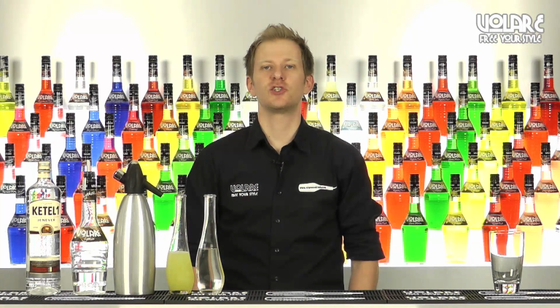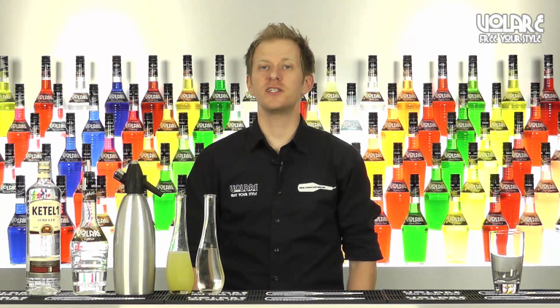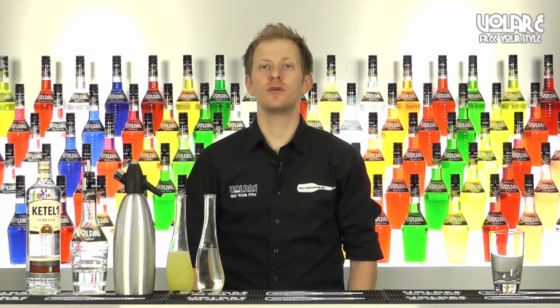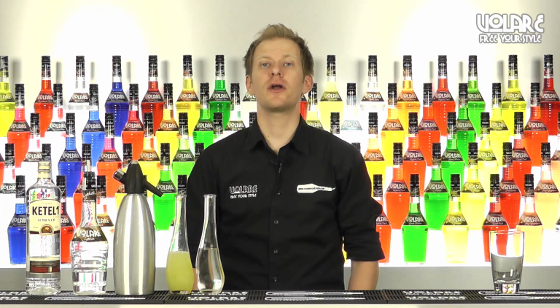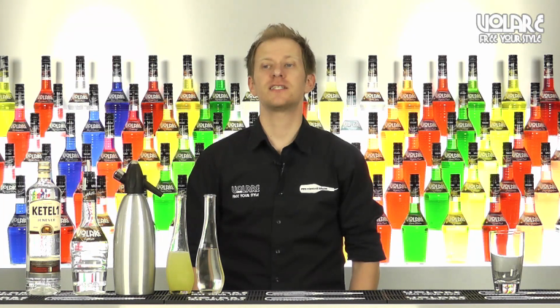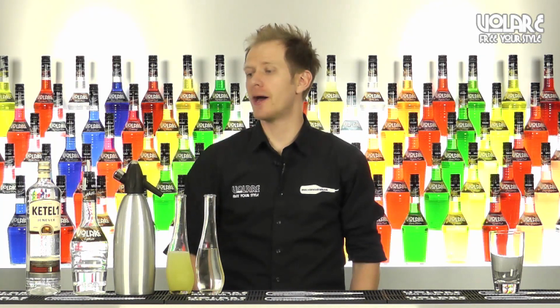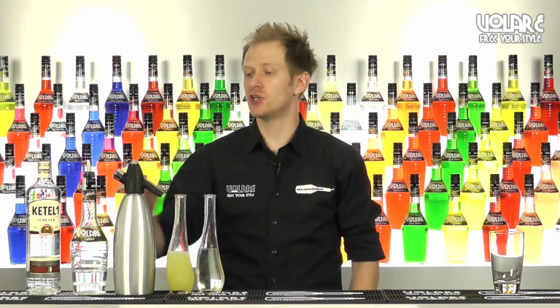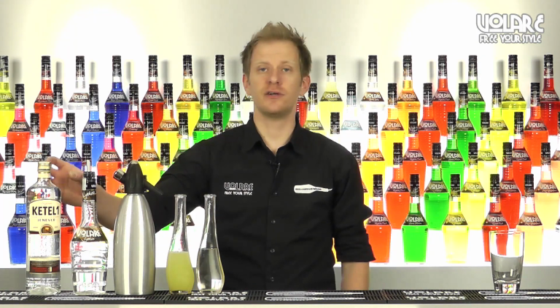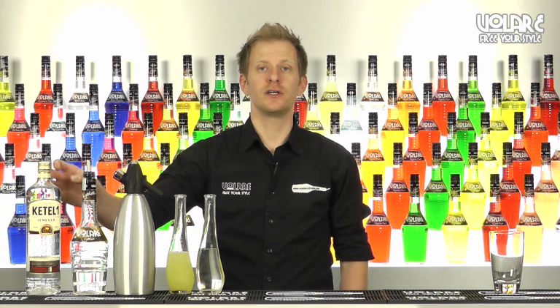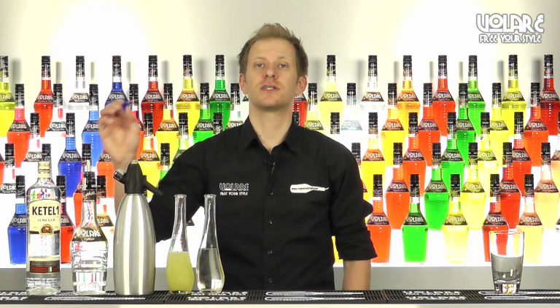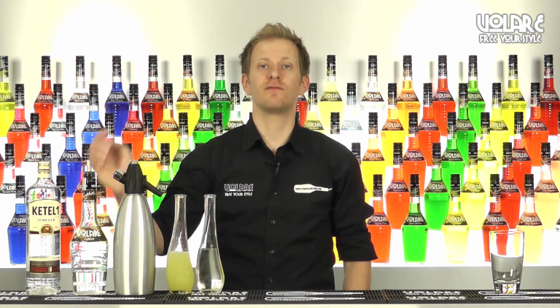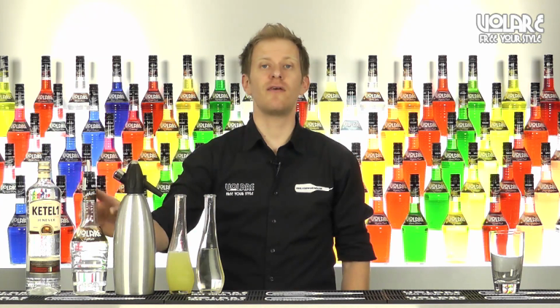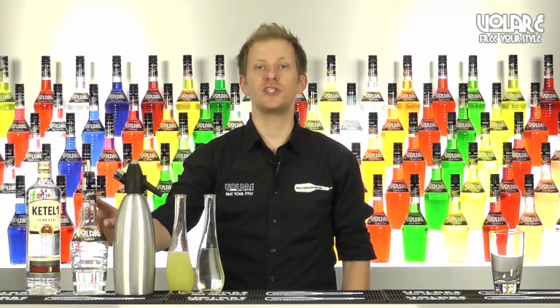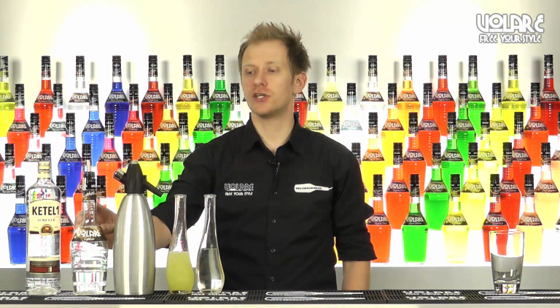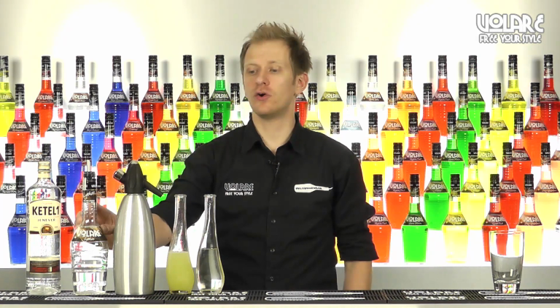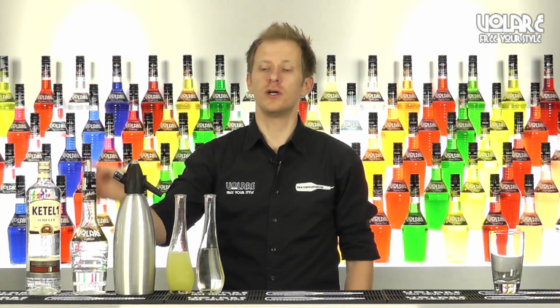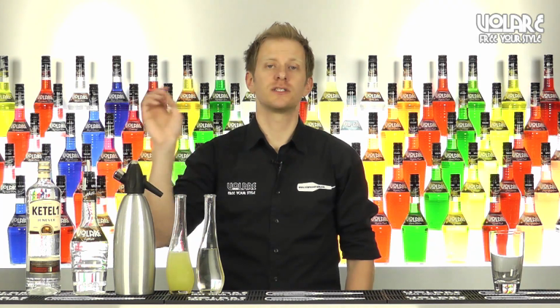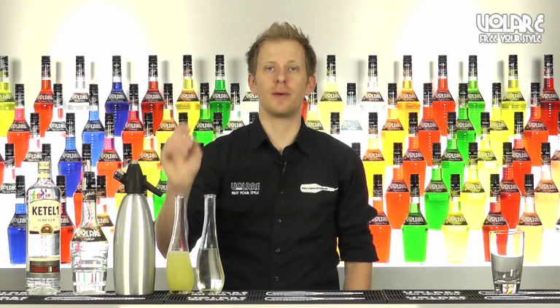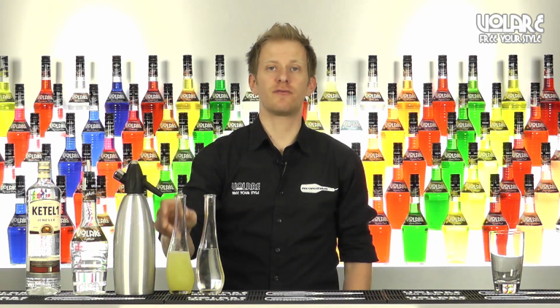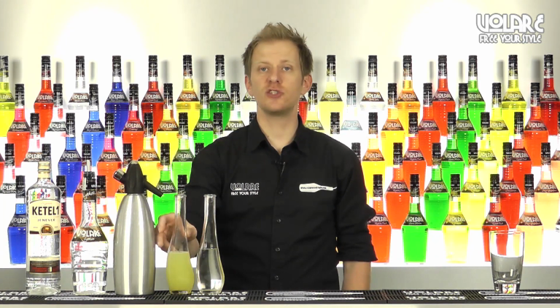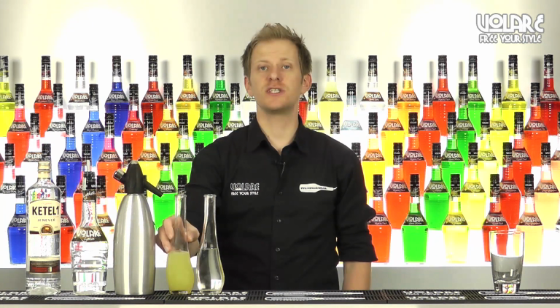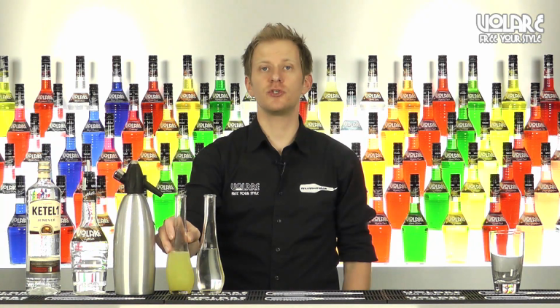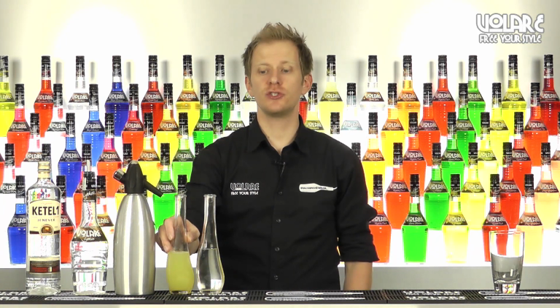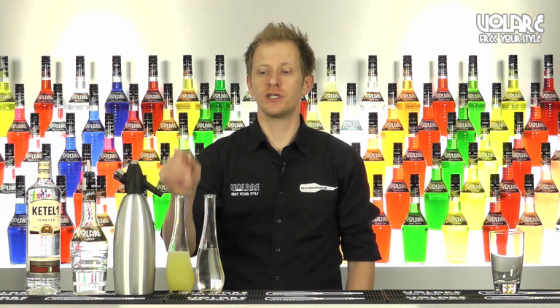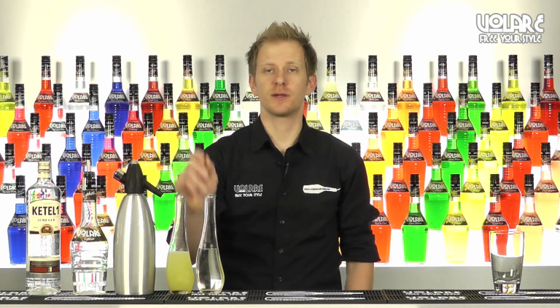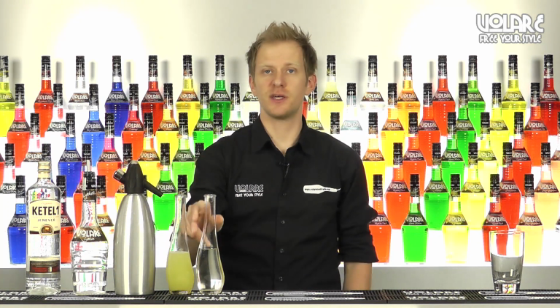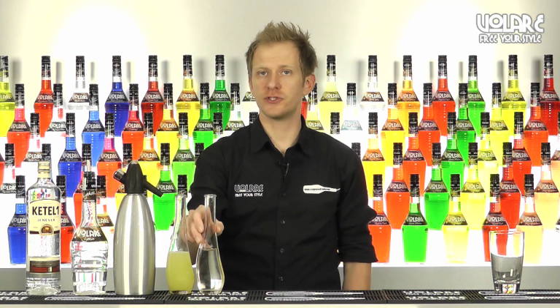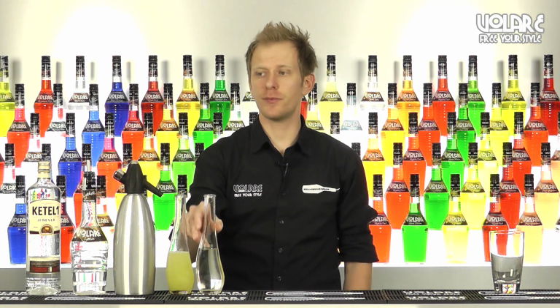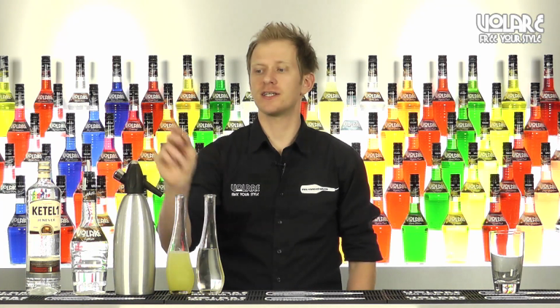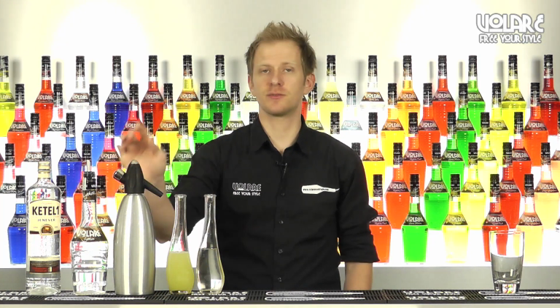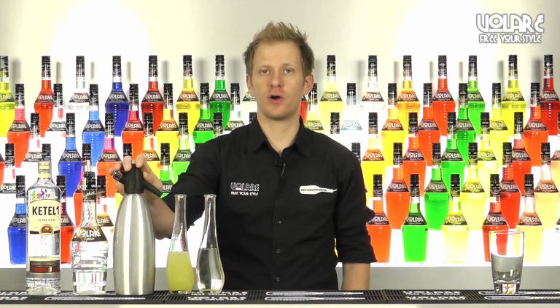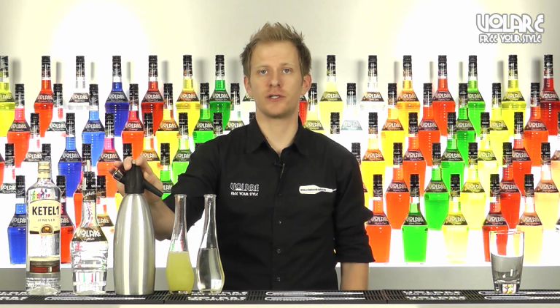To make this drink you're going to need some Geneva, some Volare Elici Liqueur, some freshly squeezed lemon juice, some simple syrup, and some soda water.